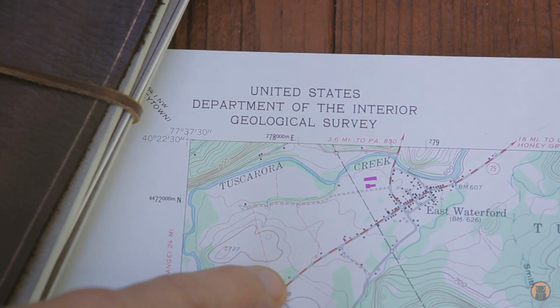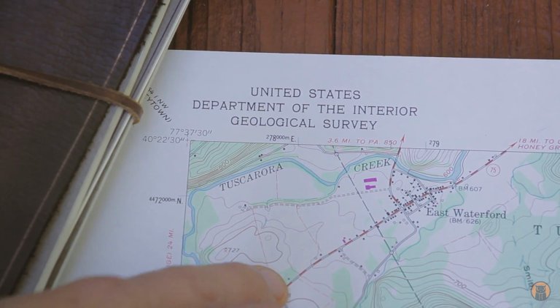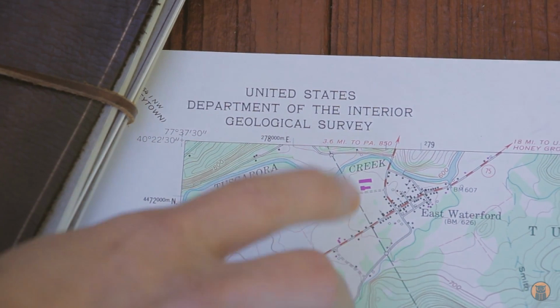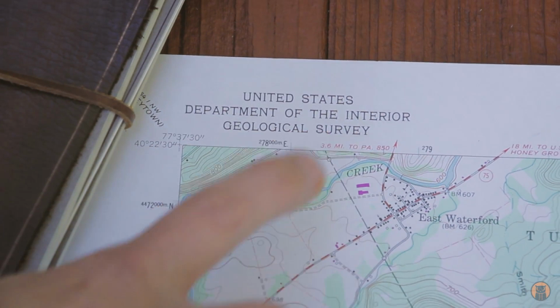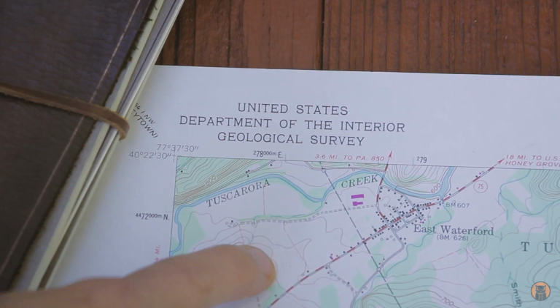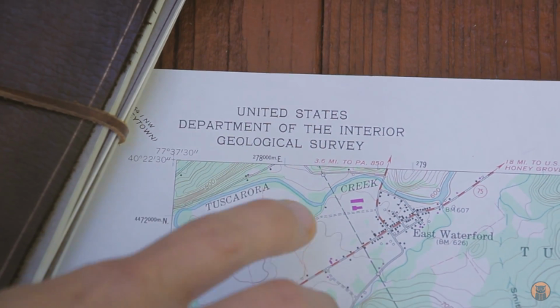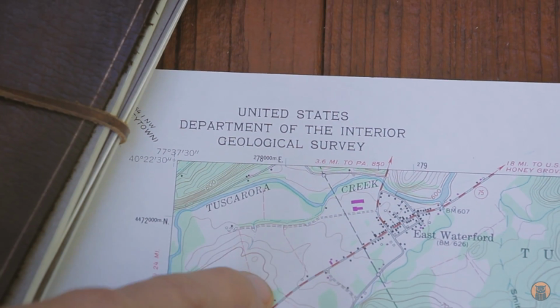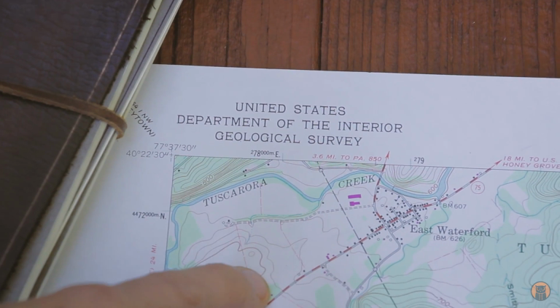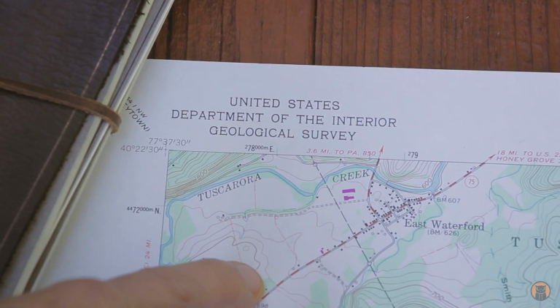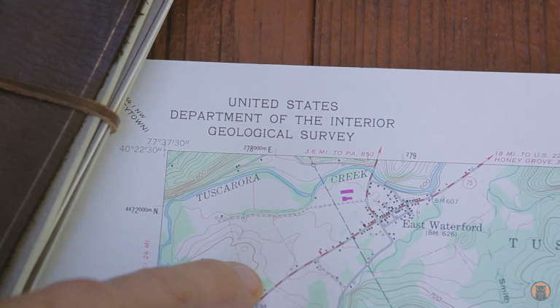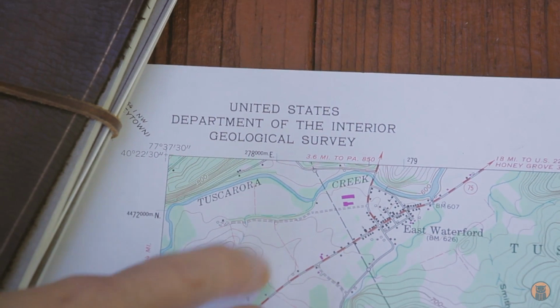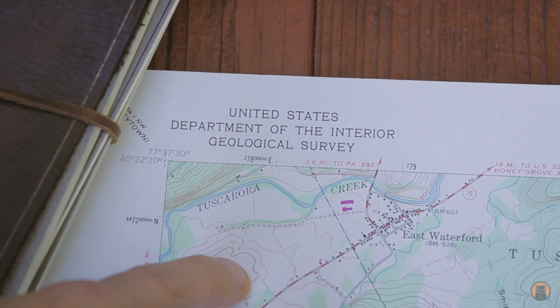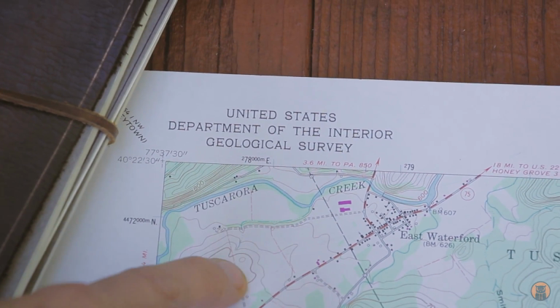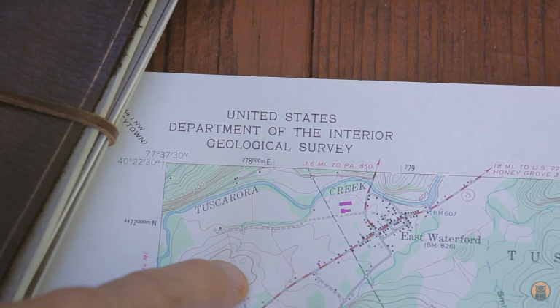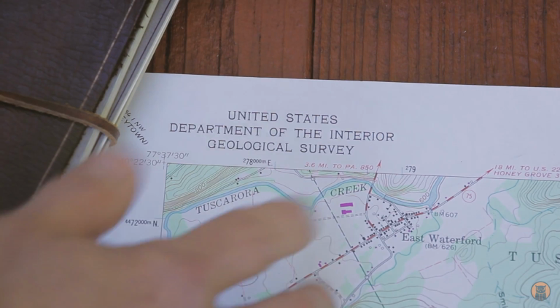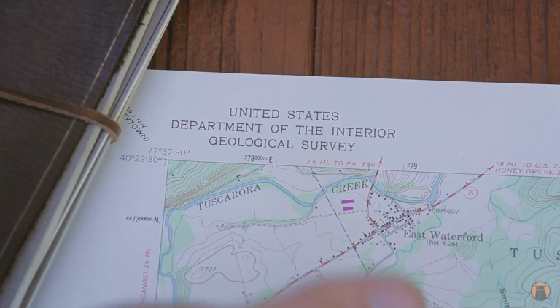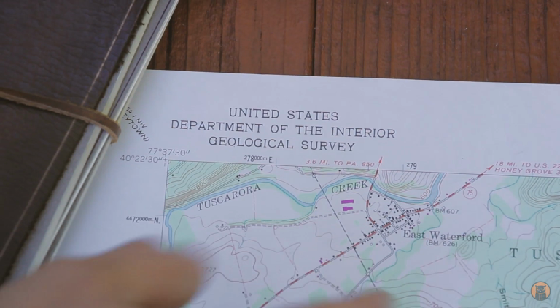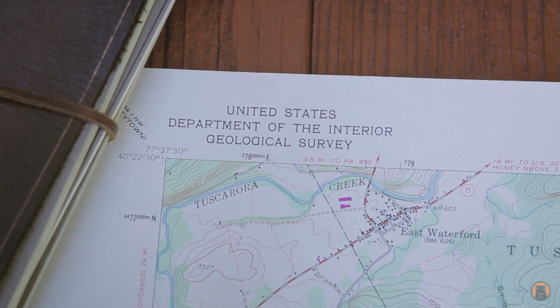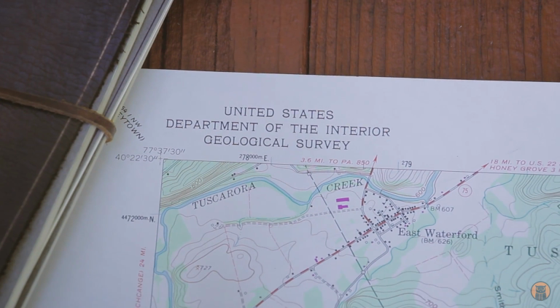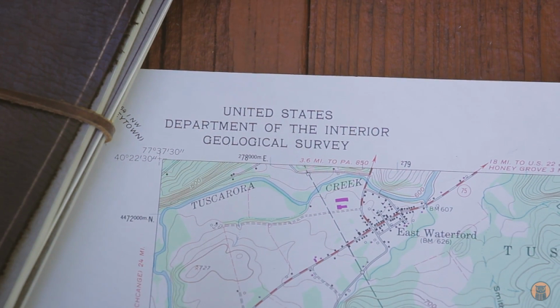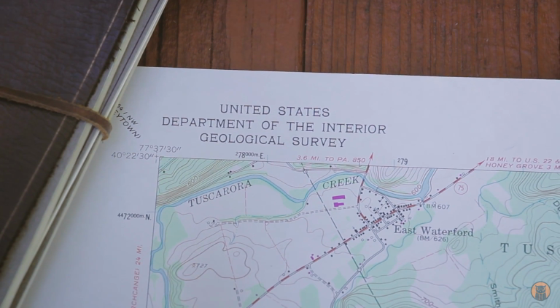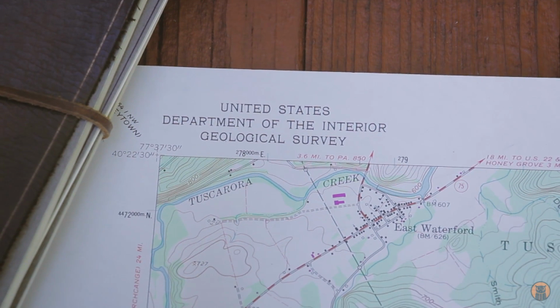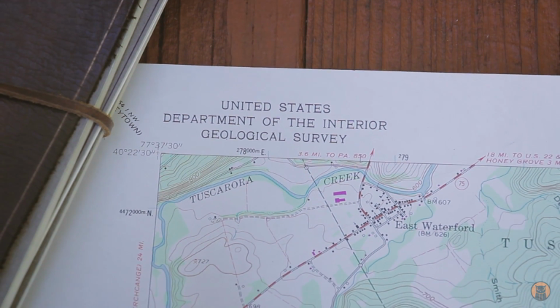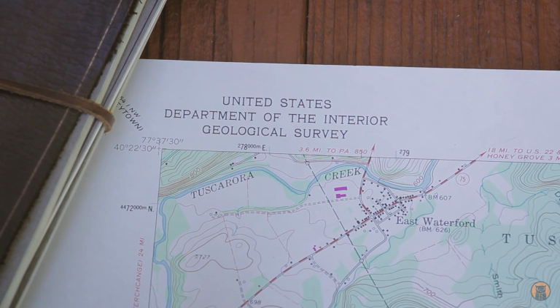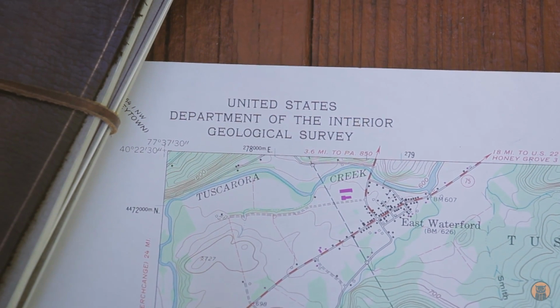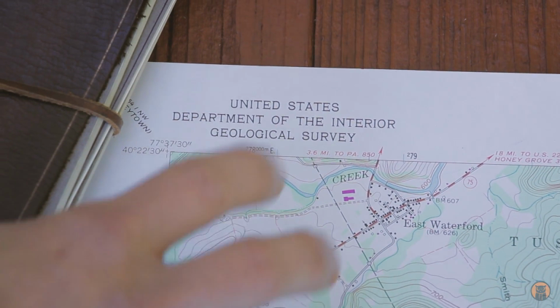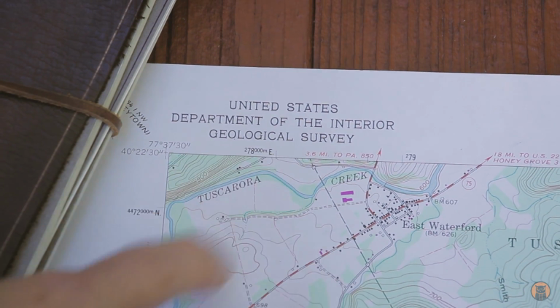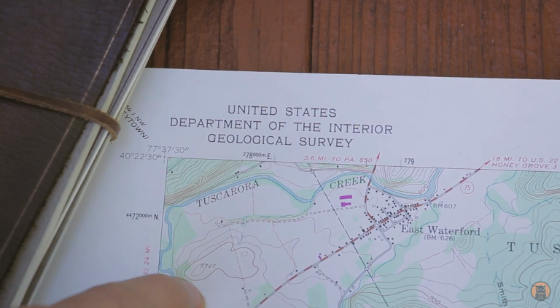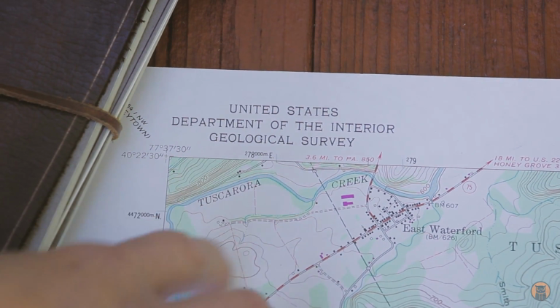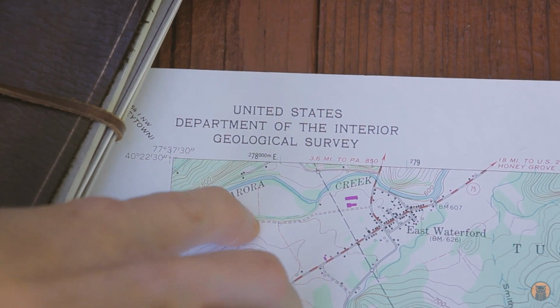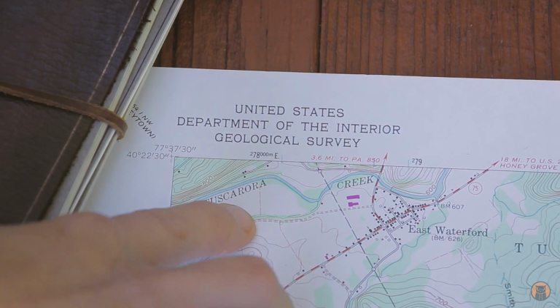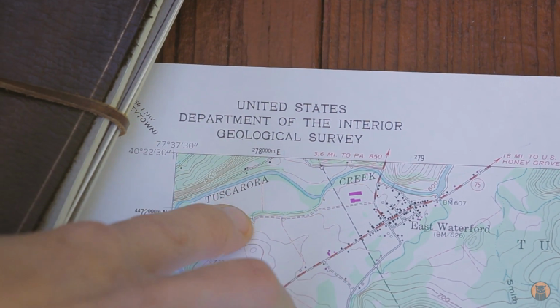You can actually buy these topo maps — they are for sale and it has a map locator. So if you're interested in these, check out the description.